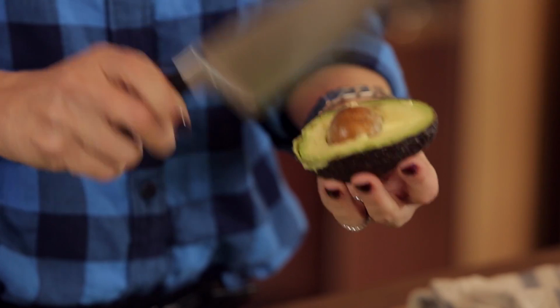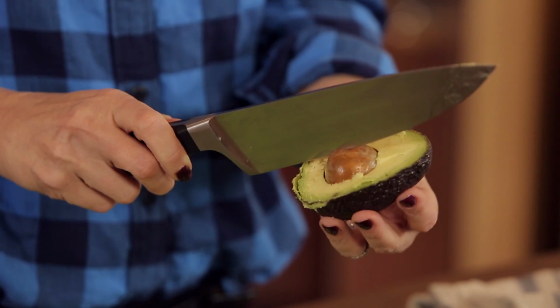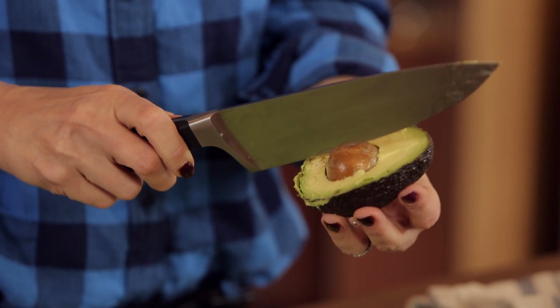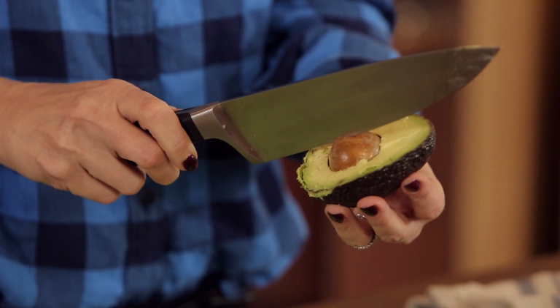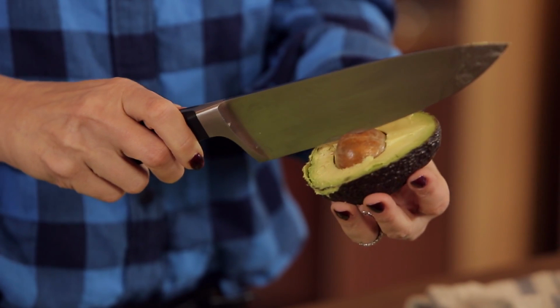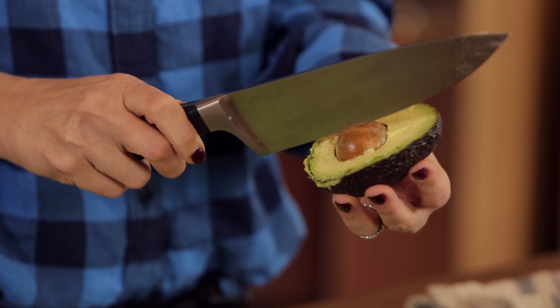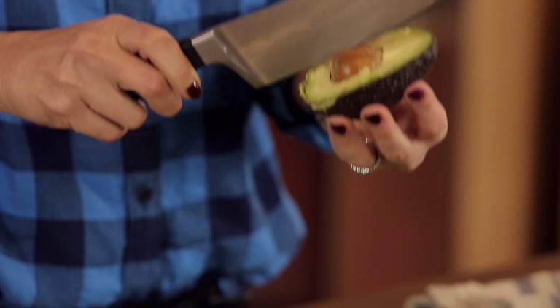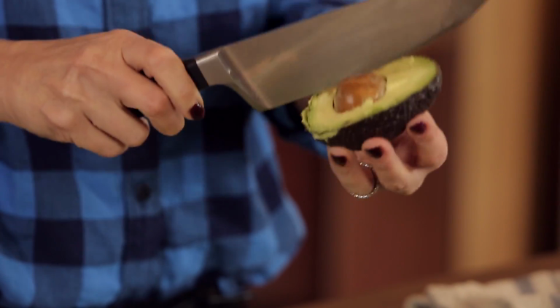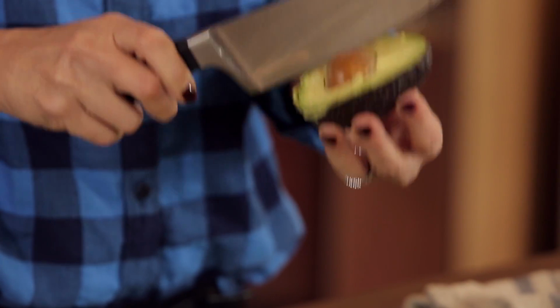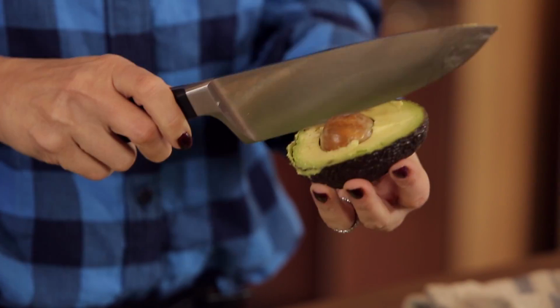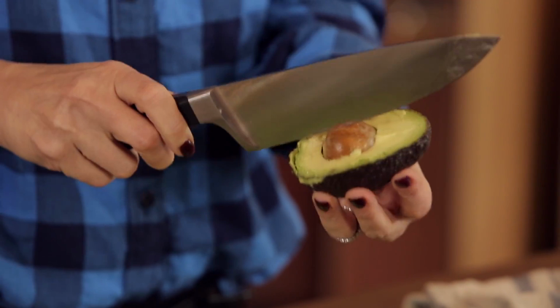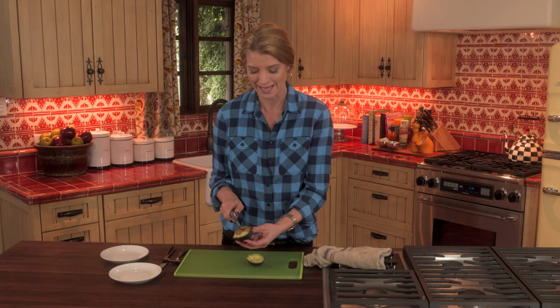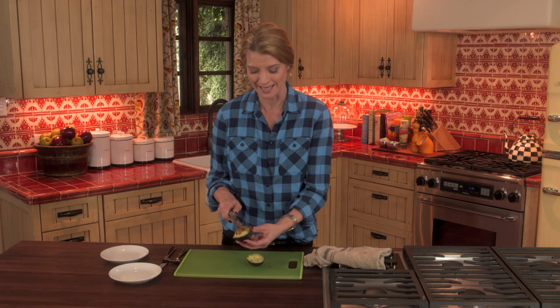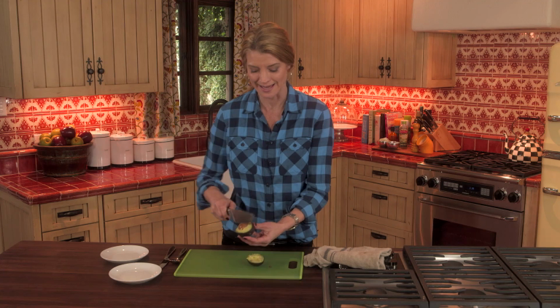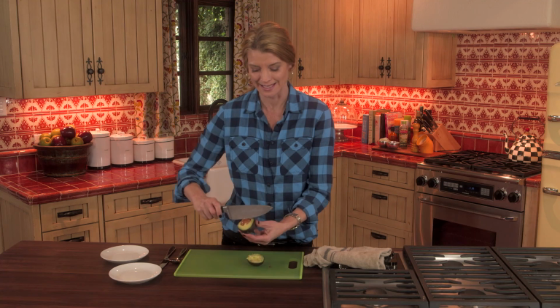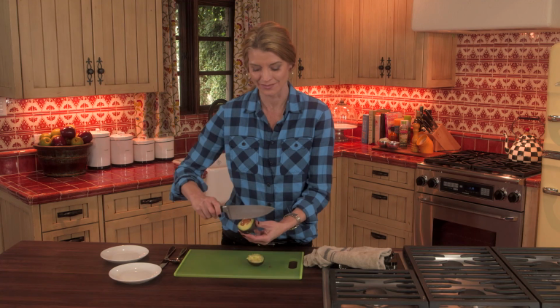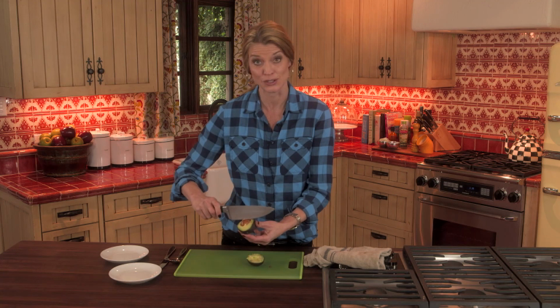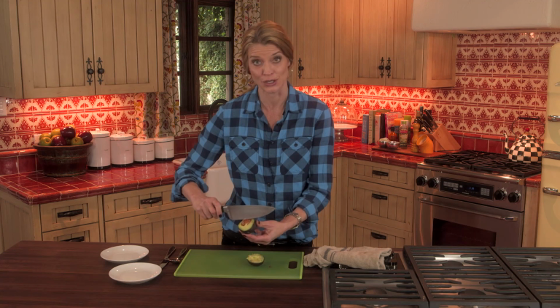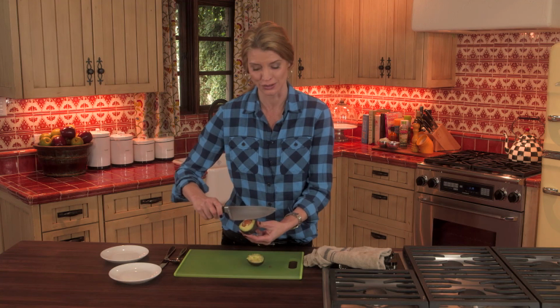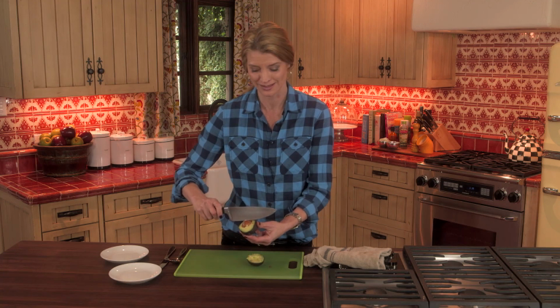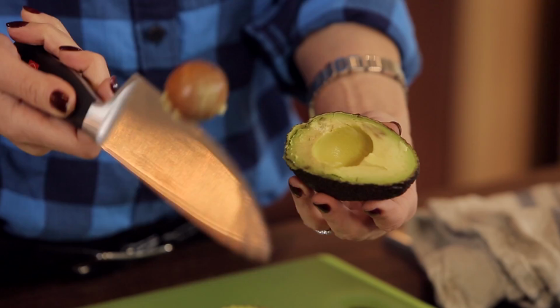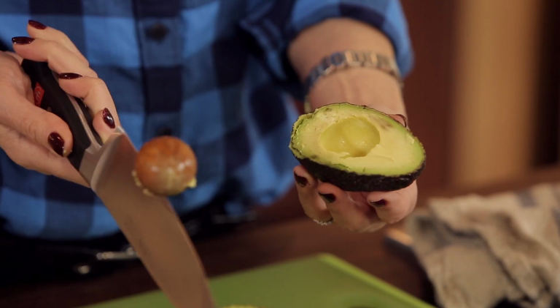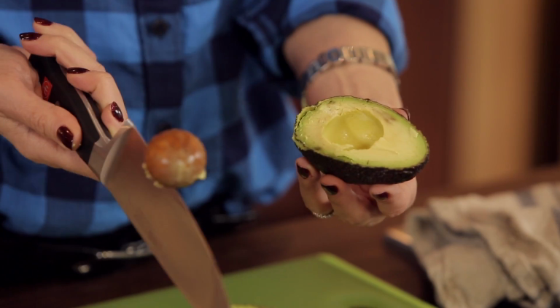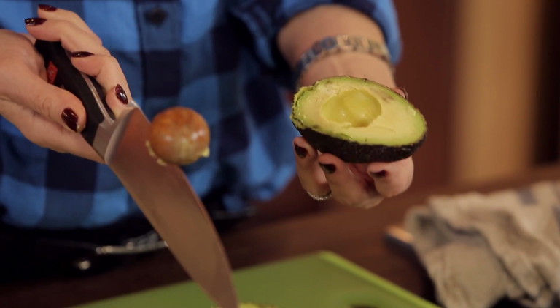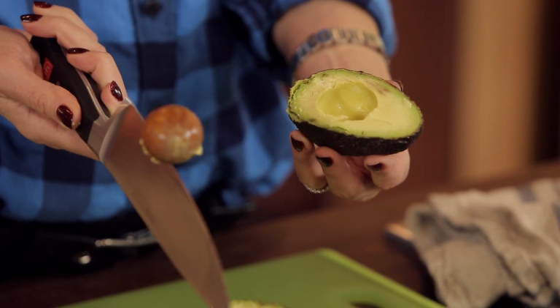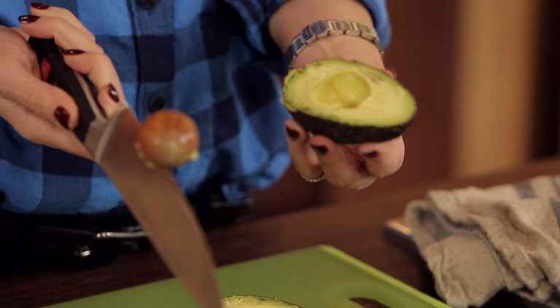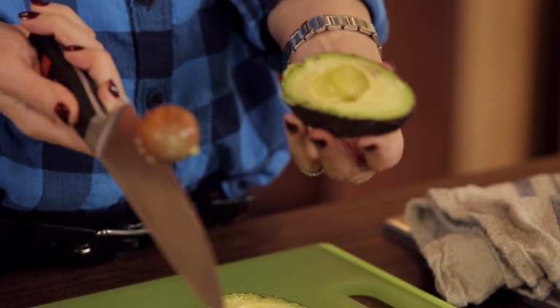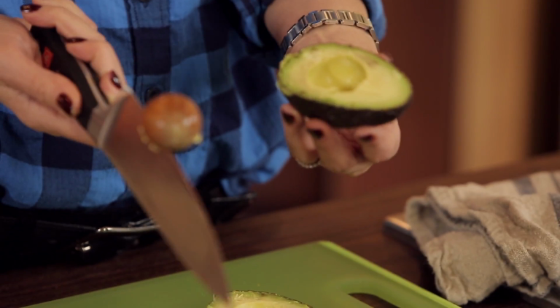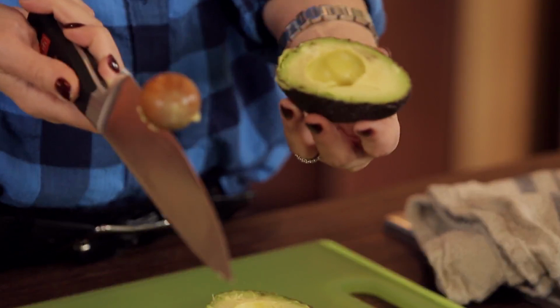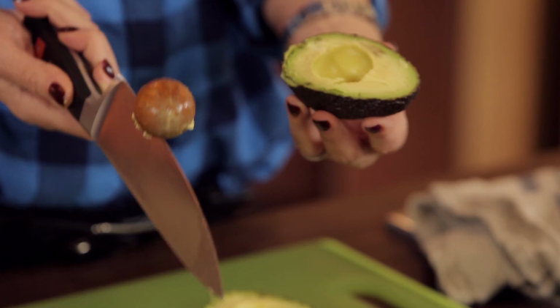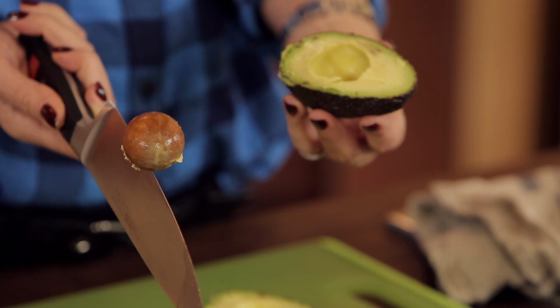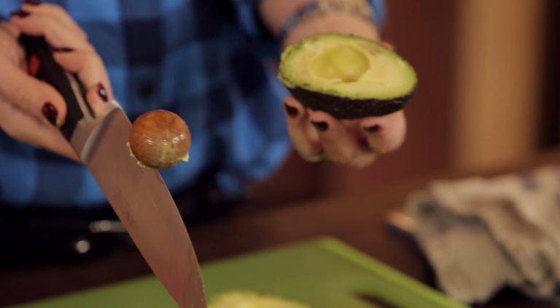You take your big heavy knife and you whack it, then give it a turn and the pit will come out beautifully.